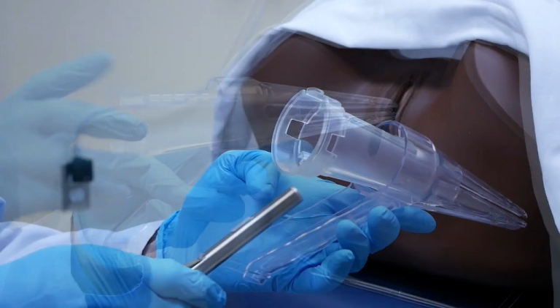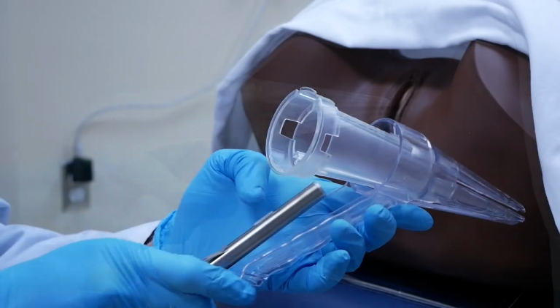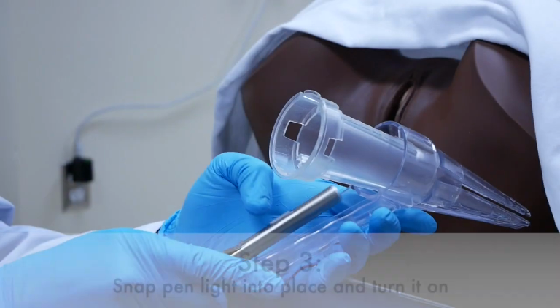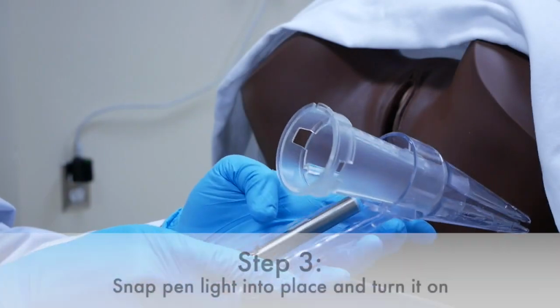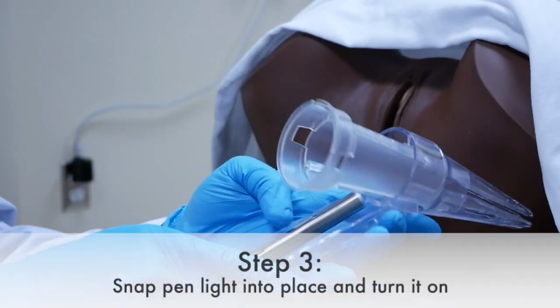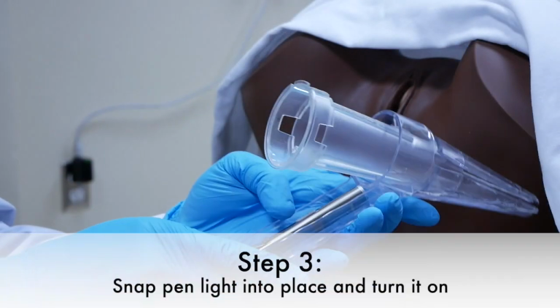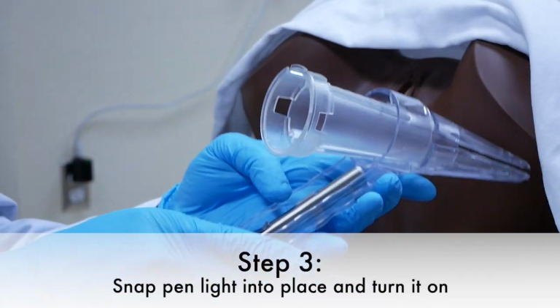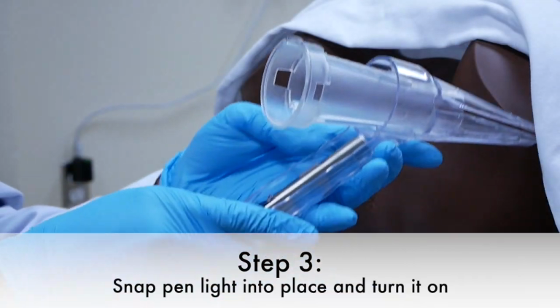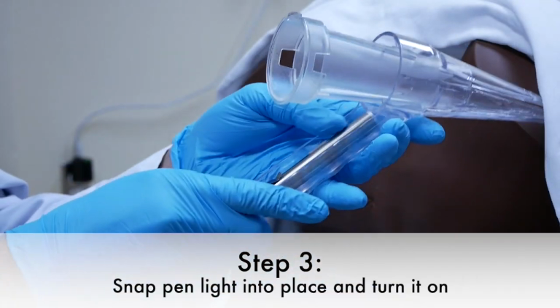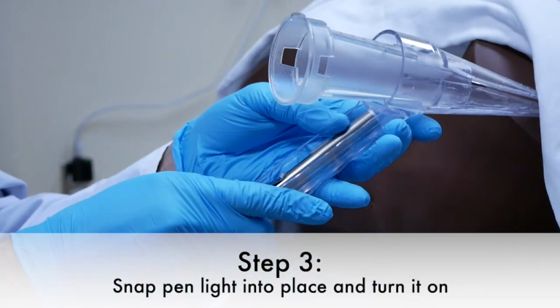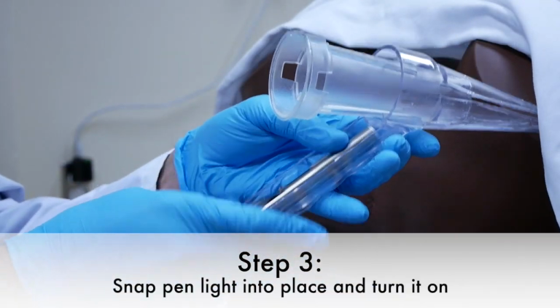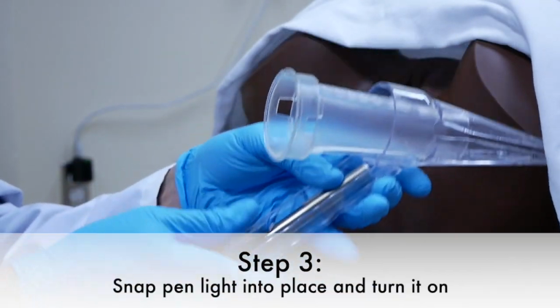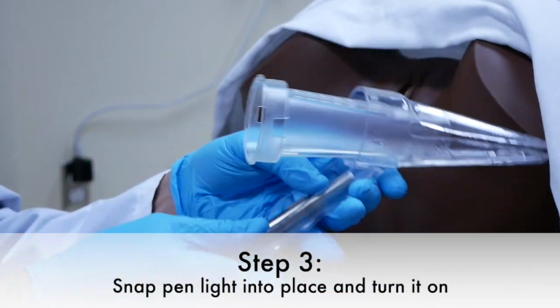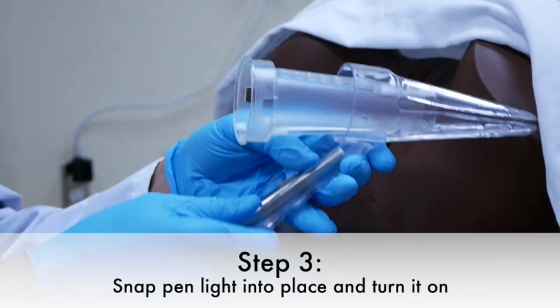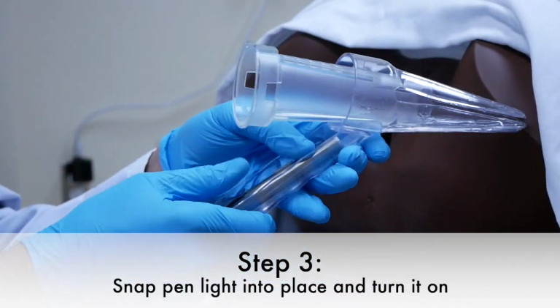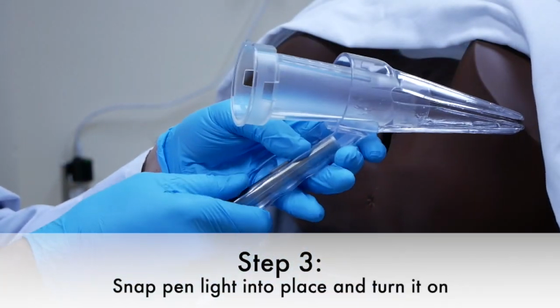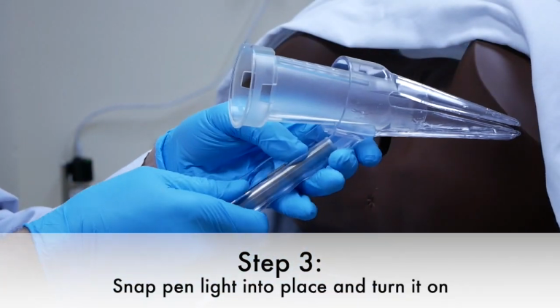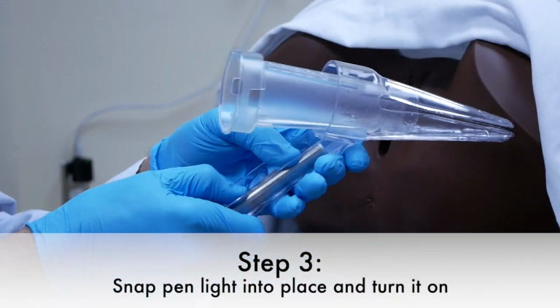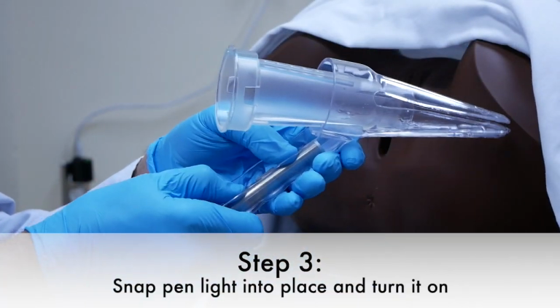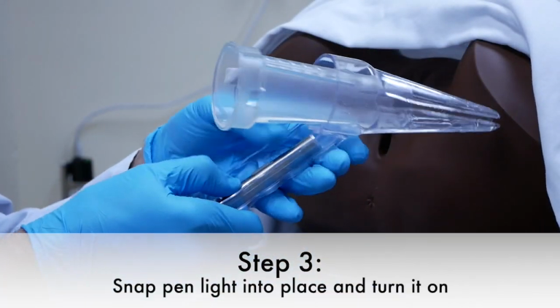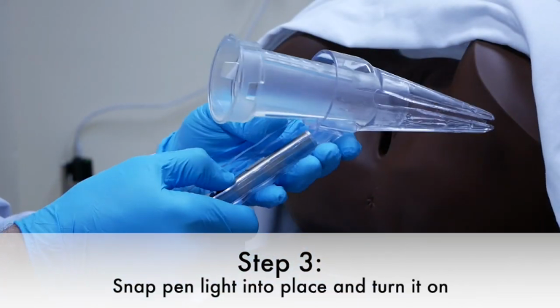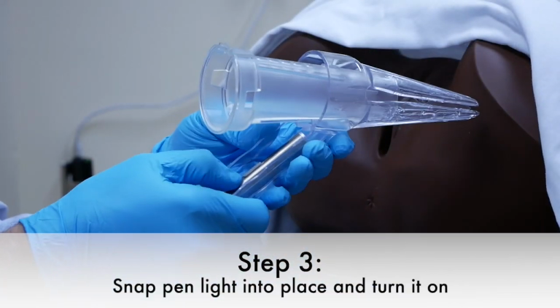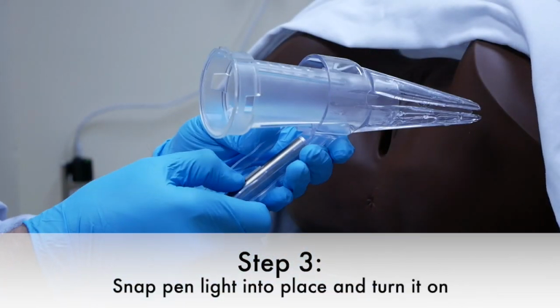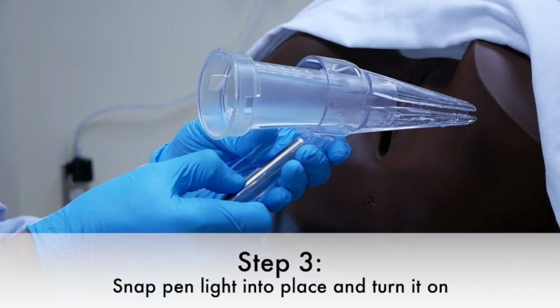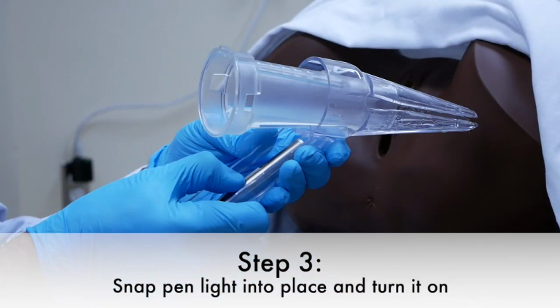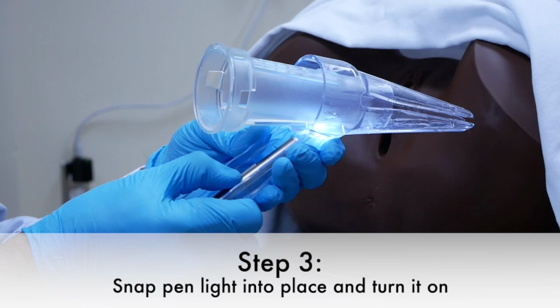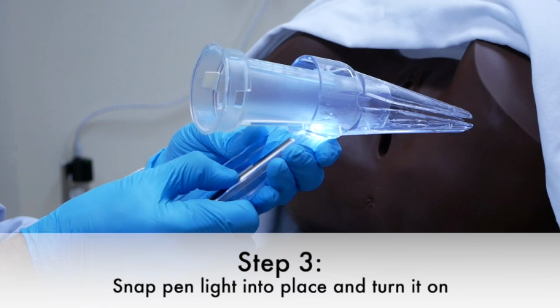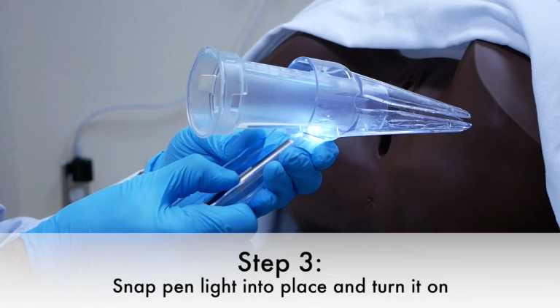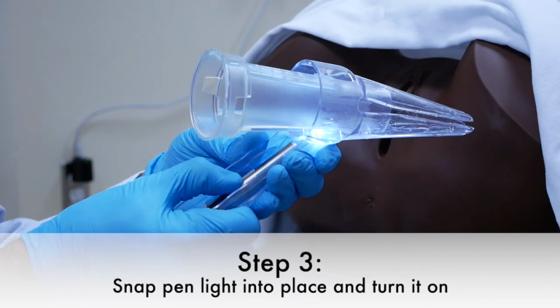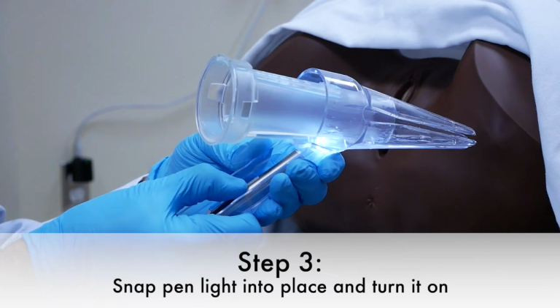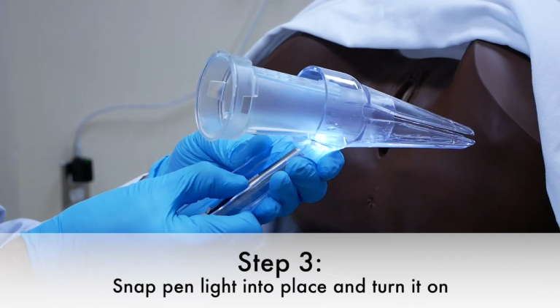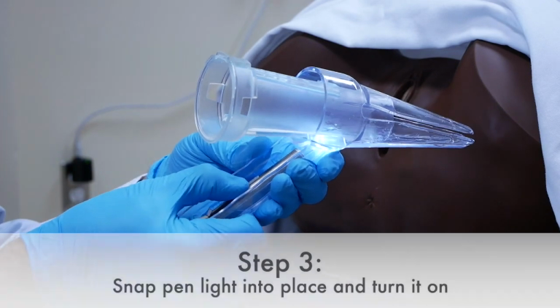Step three is to snap the penlight into place and to turn it on.